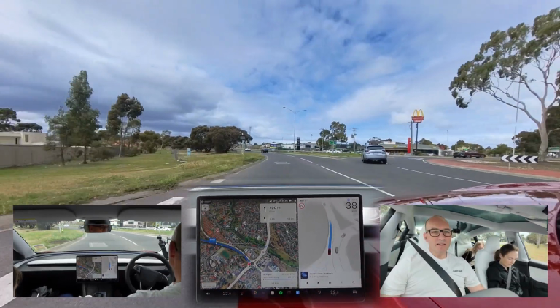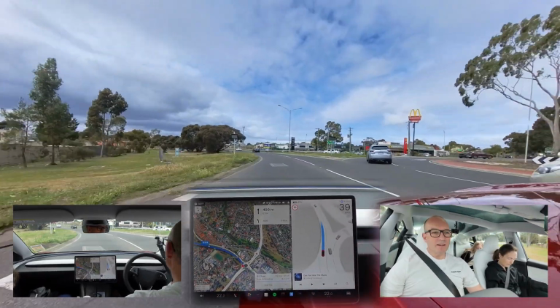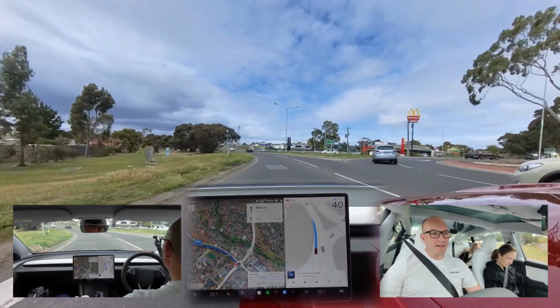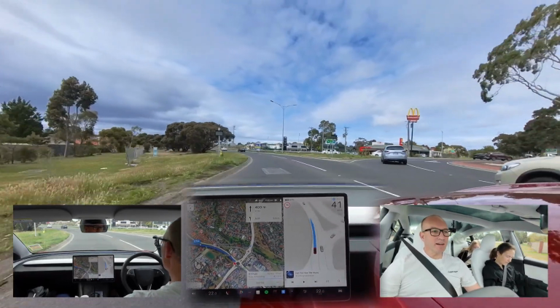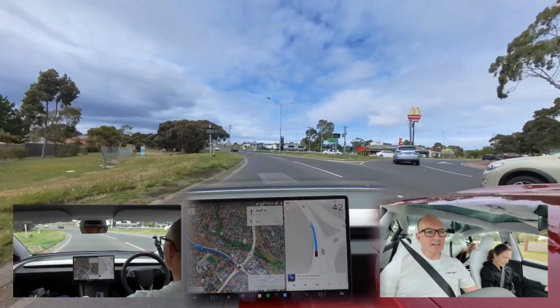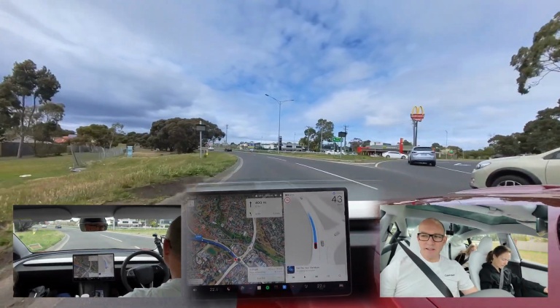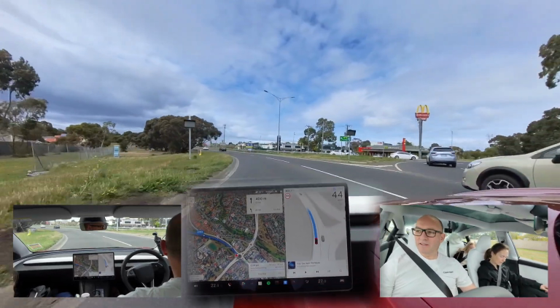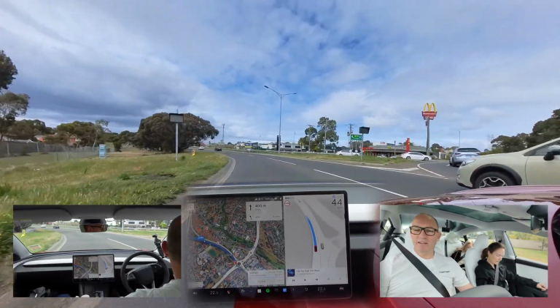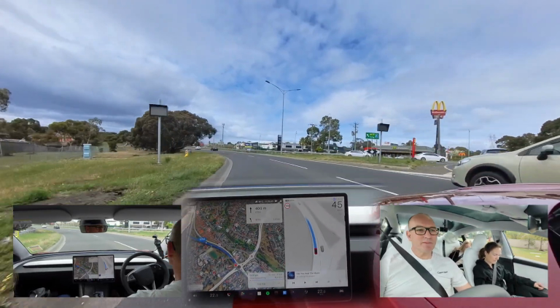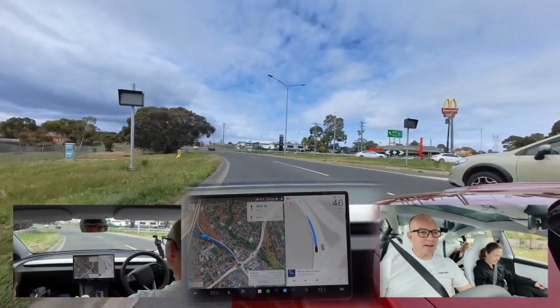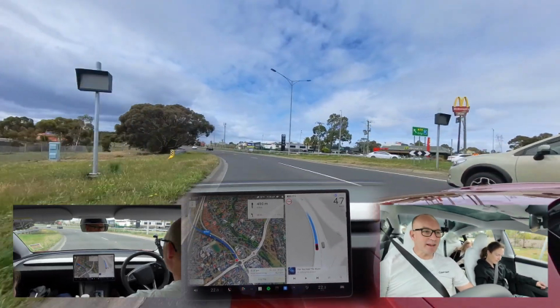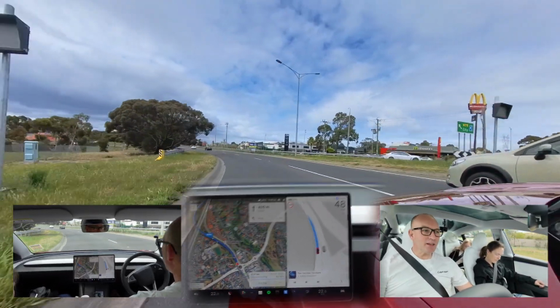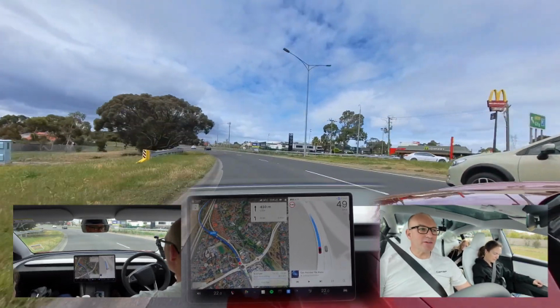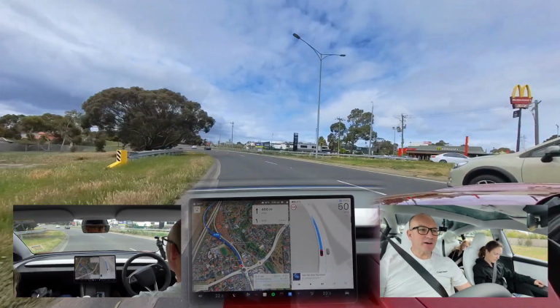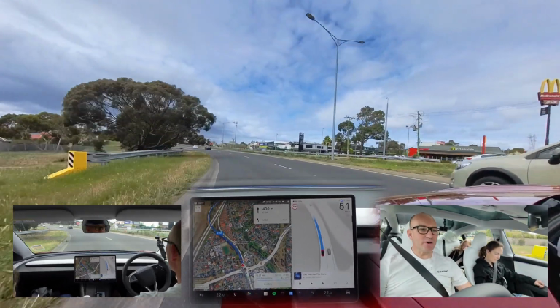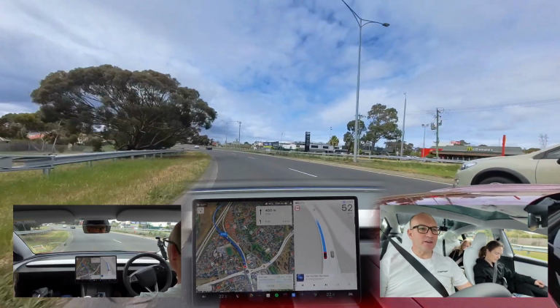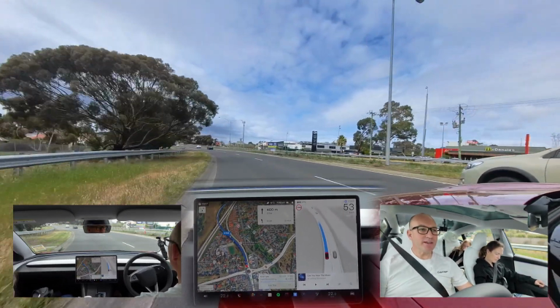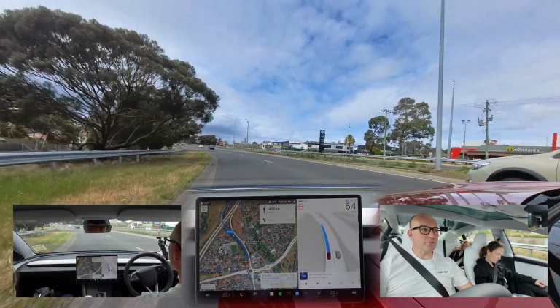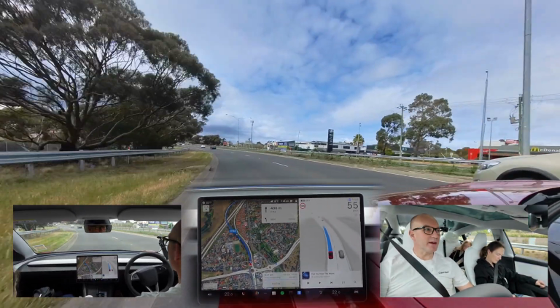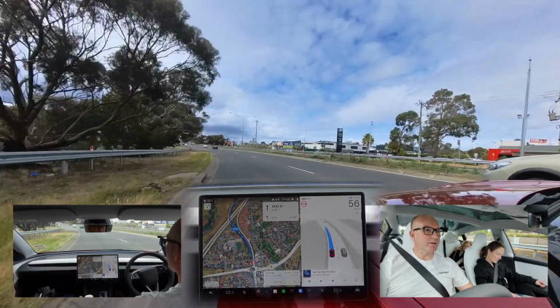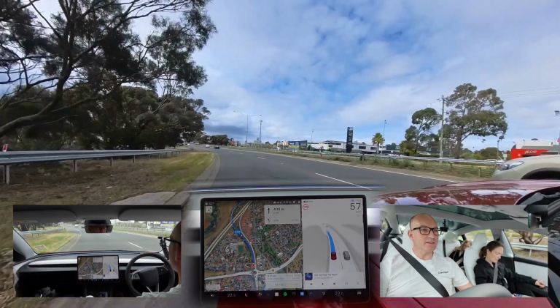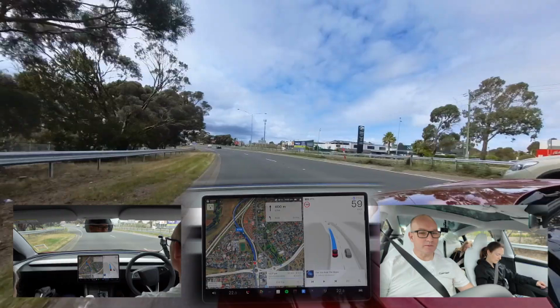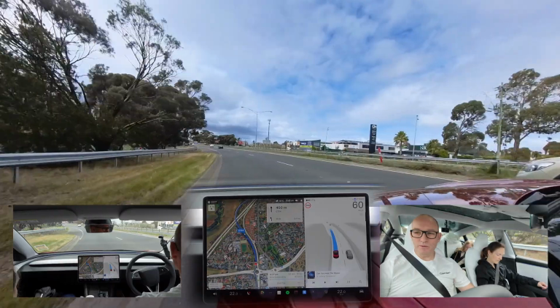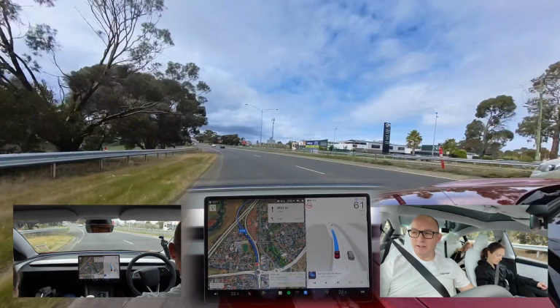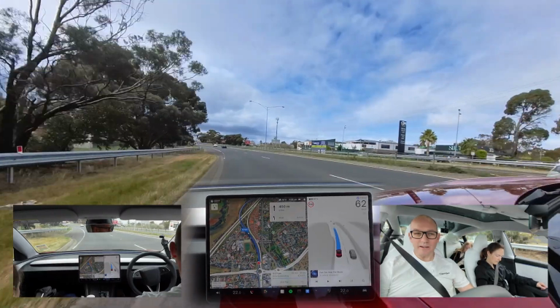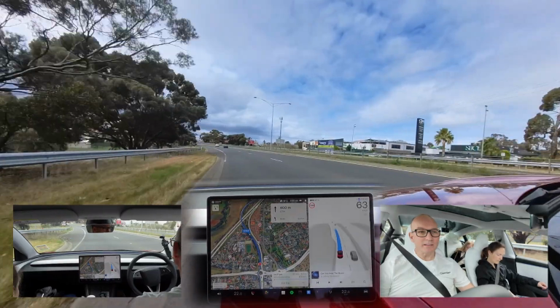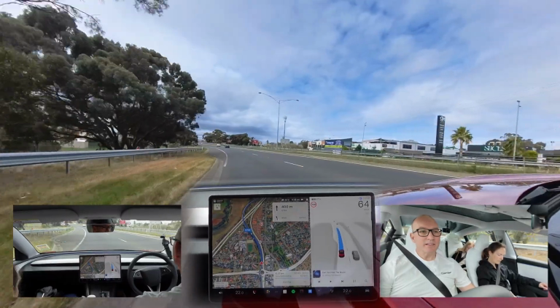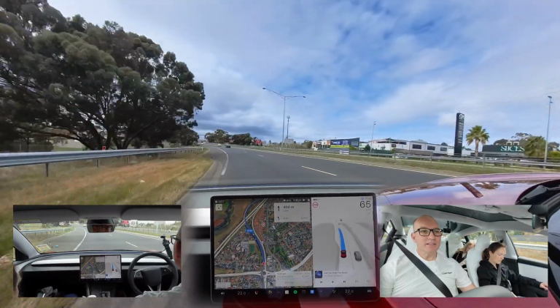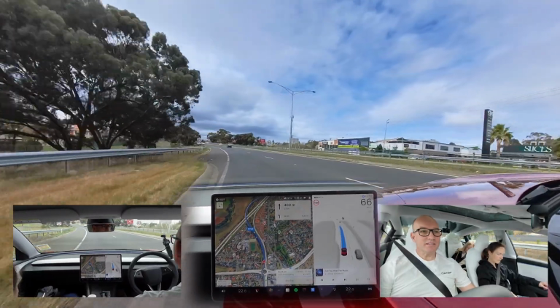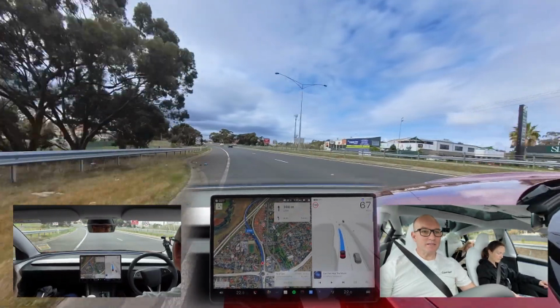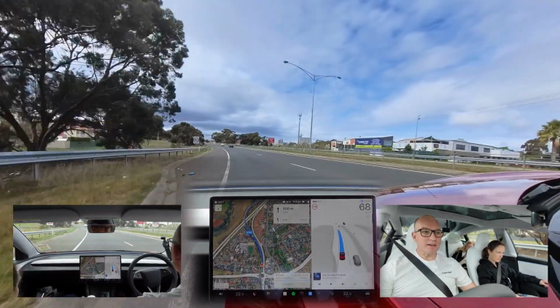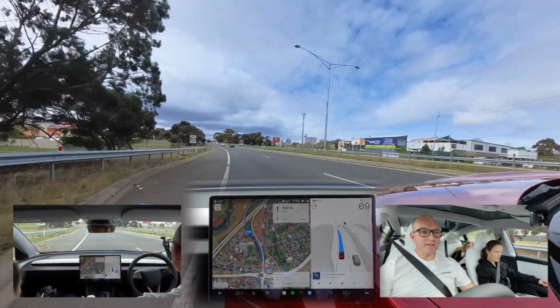I can't get over how confident it is on roundabouts. I really can't. It's just amazing.